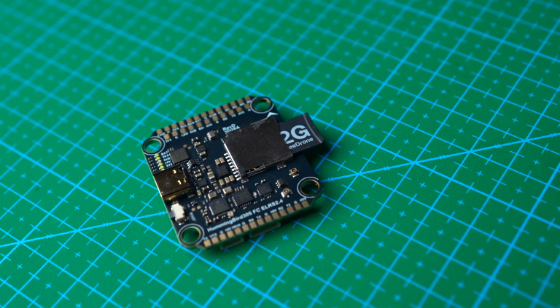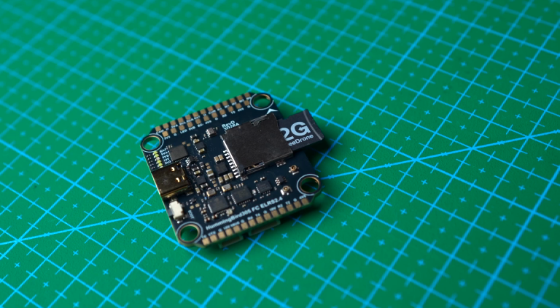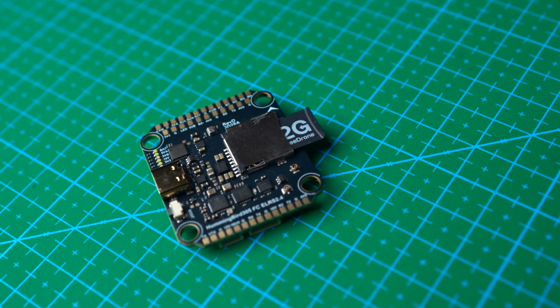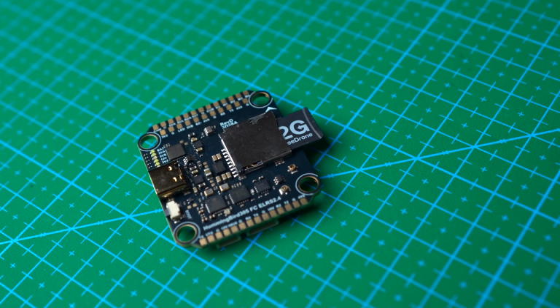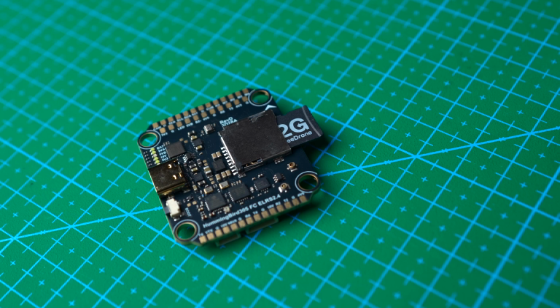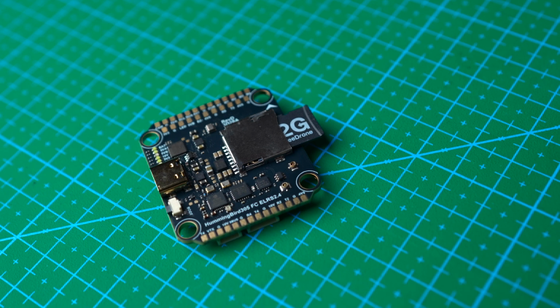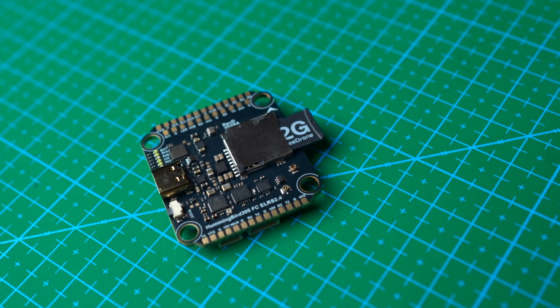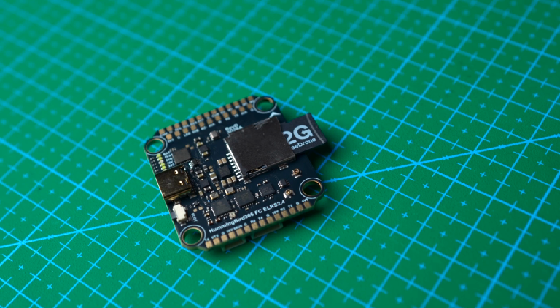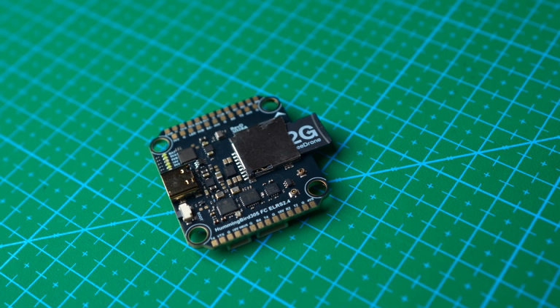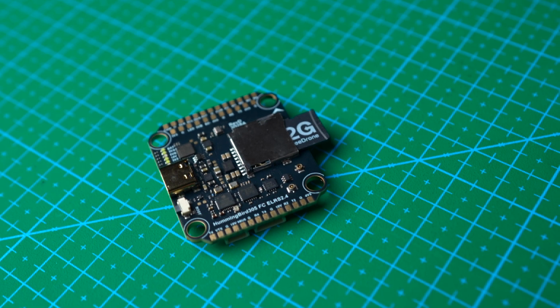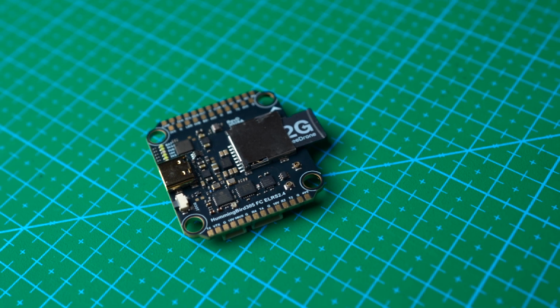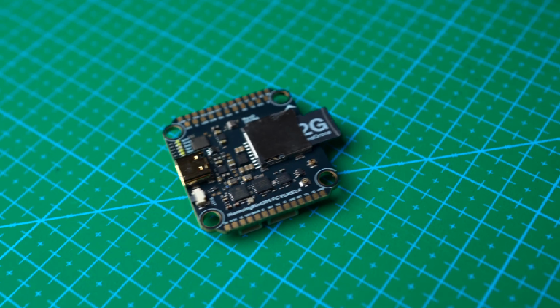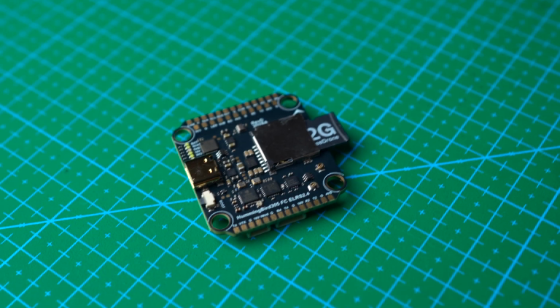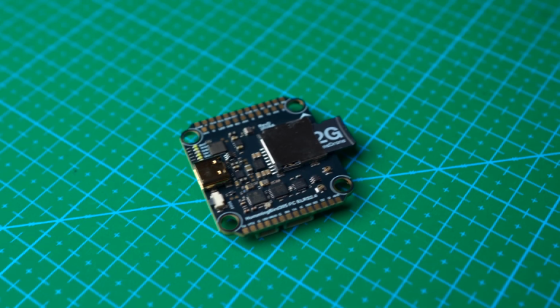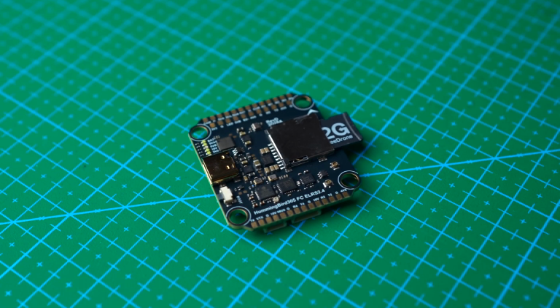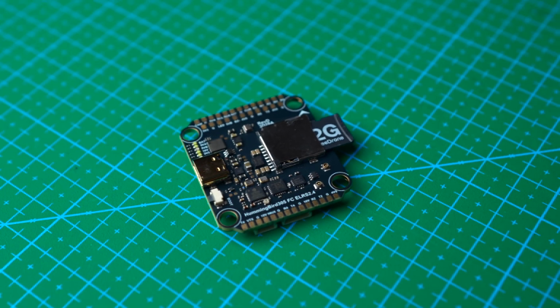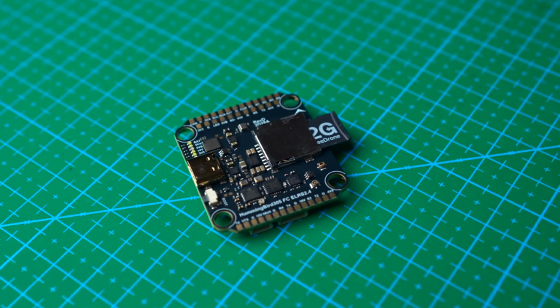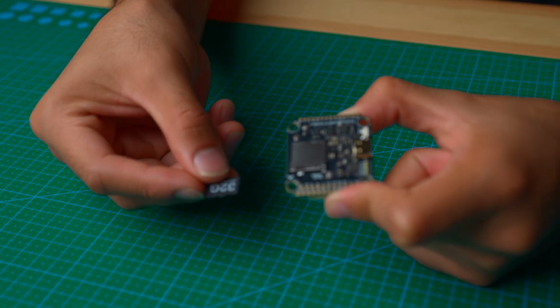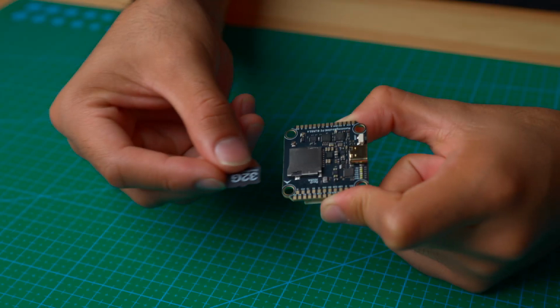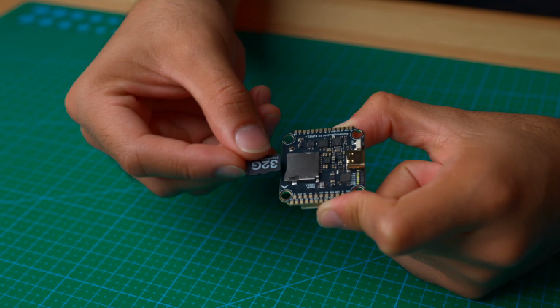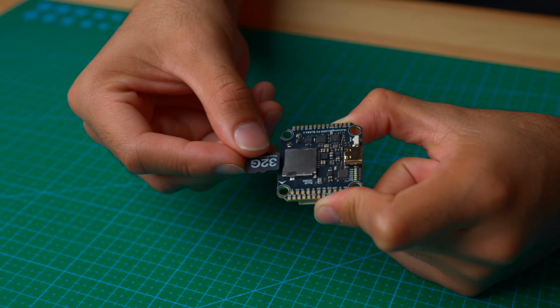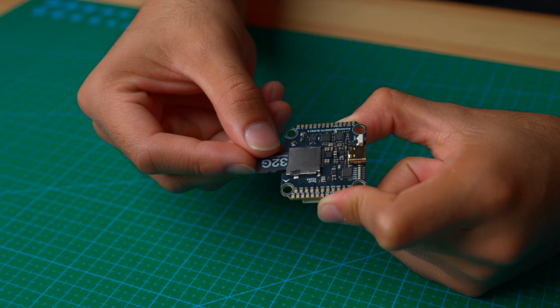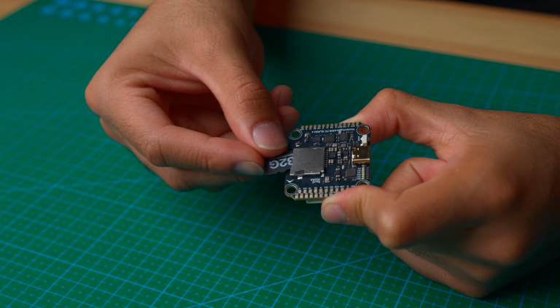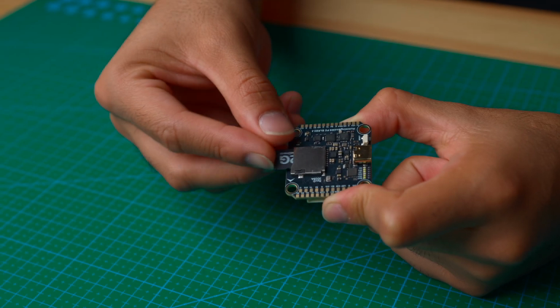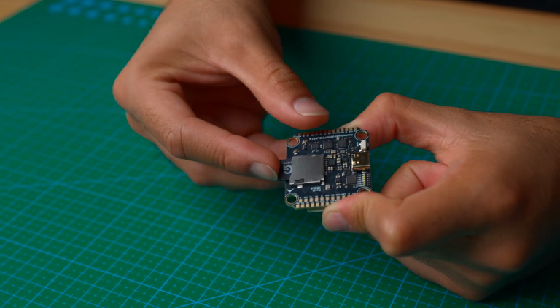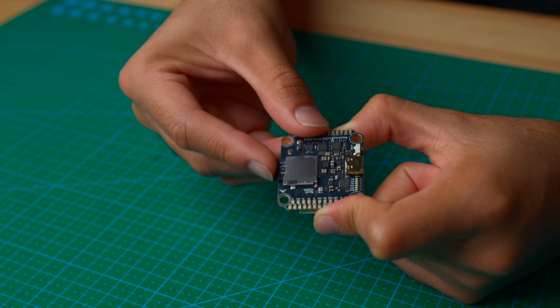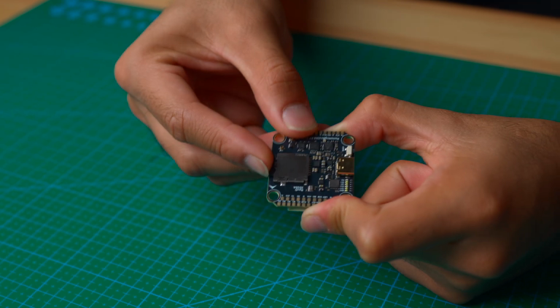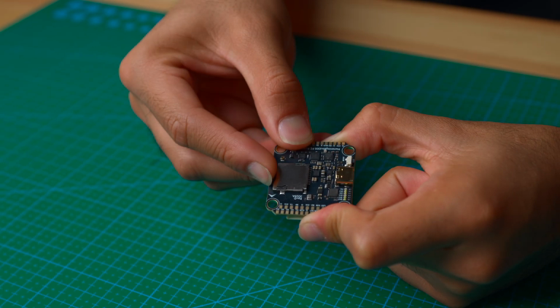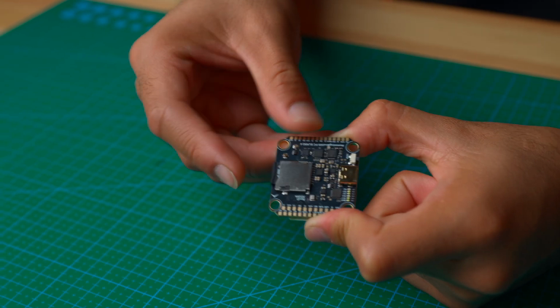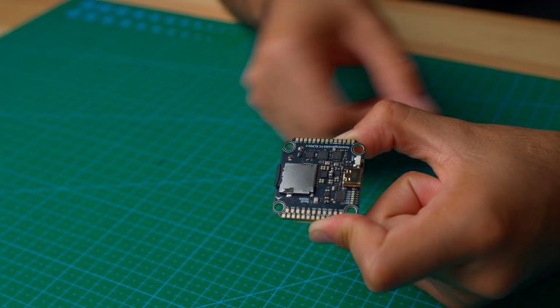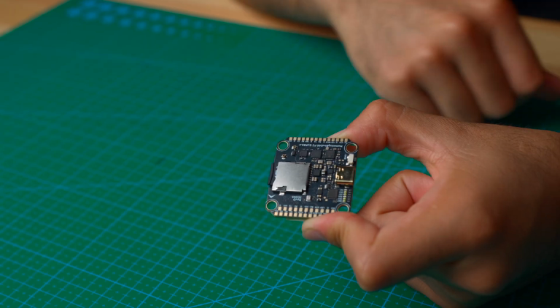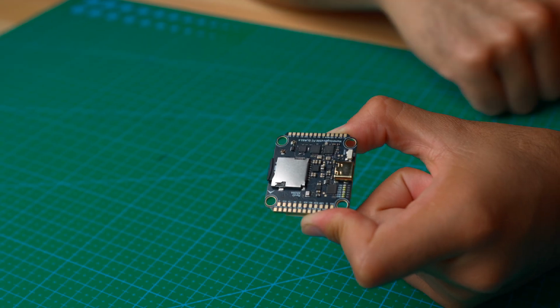We didn't stop there. You're also getting a precision barometer for altitude hold and a full-size SD slot for extended black box logs.